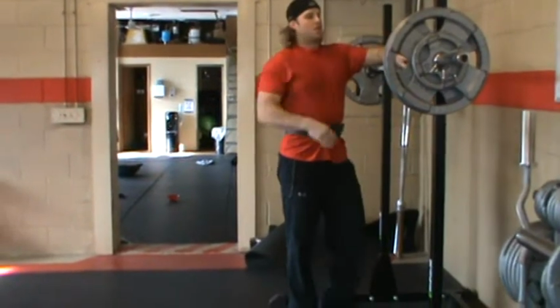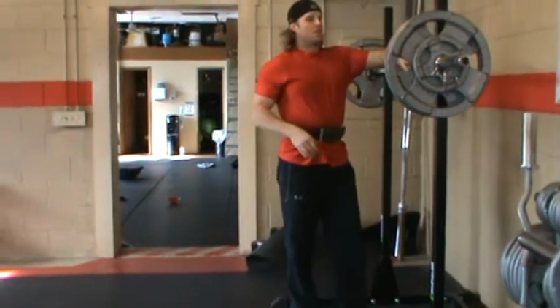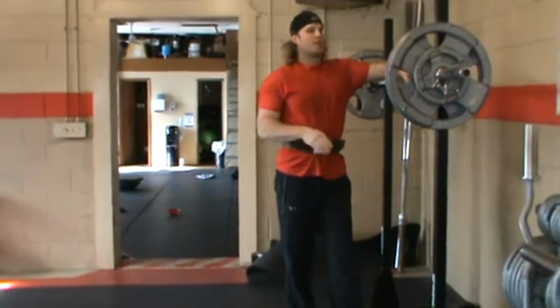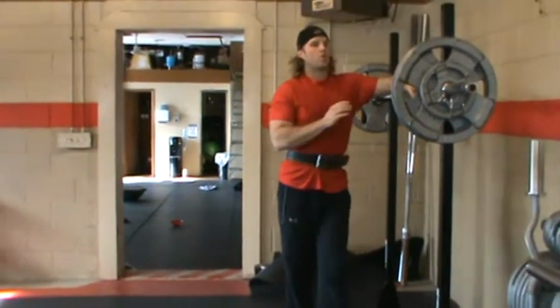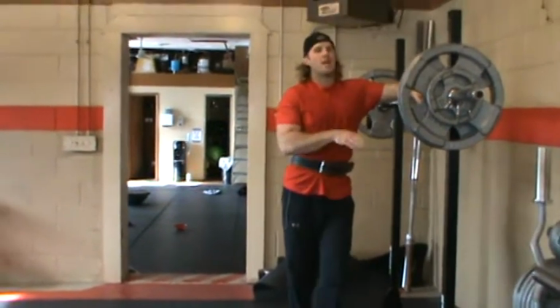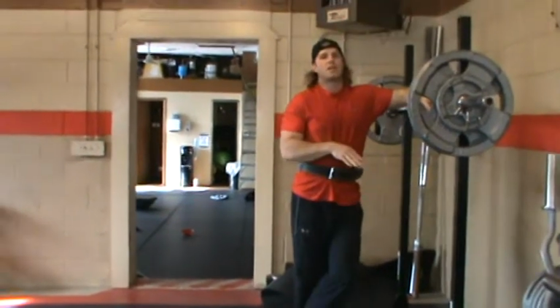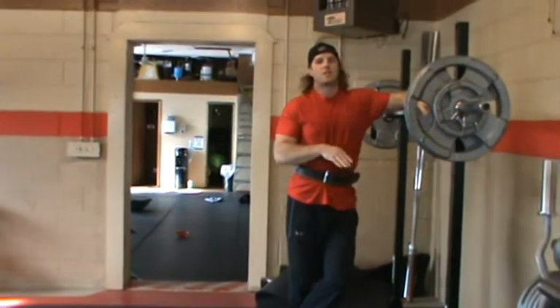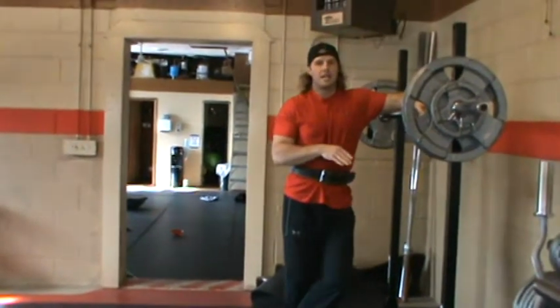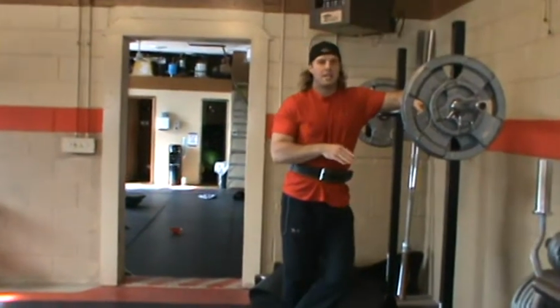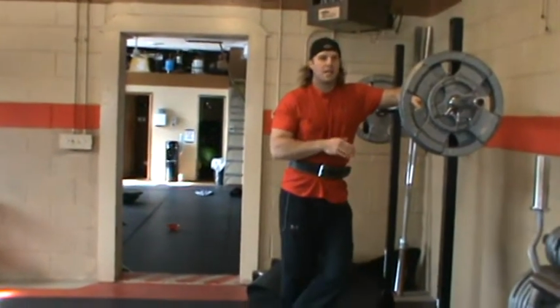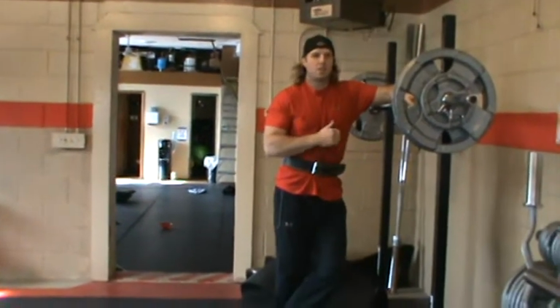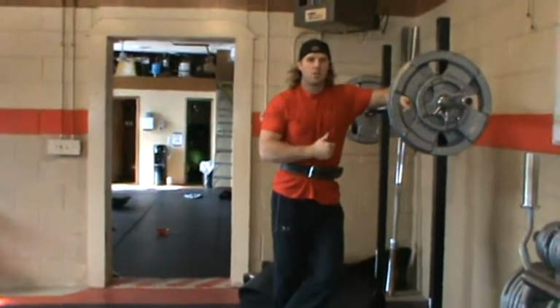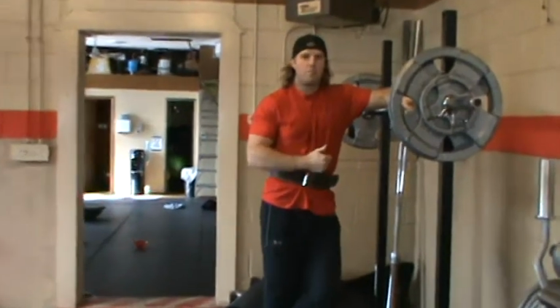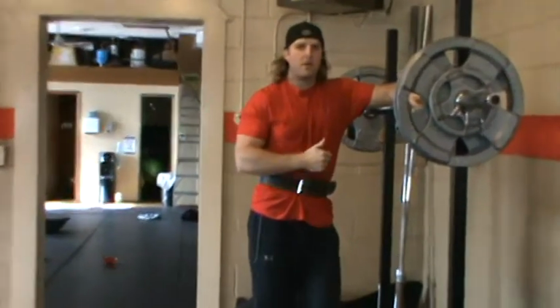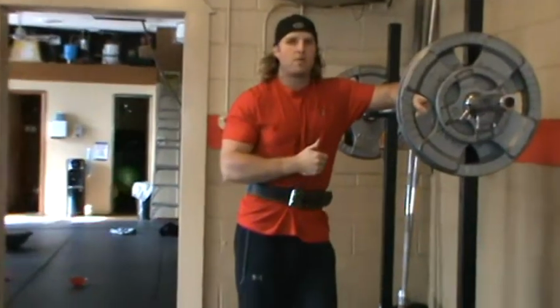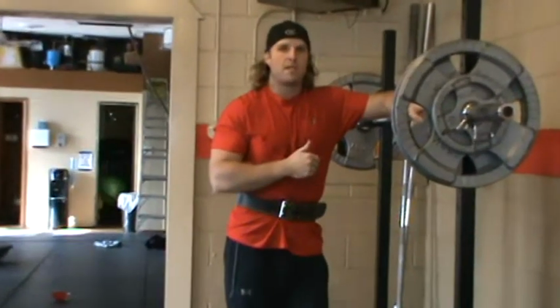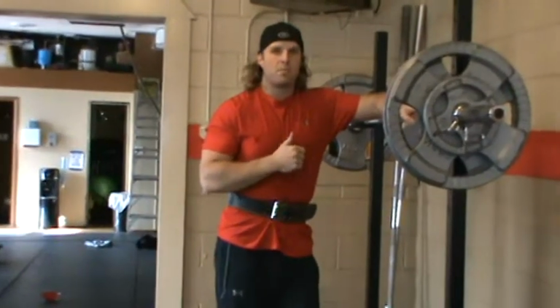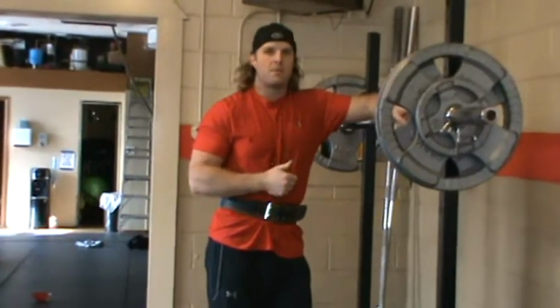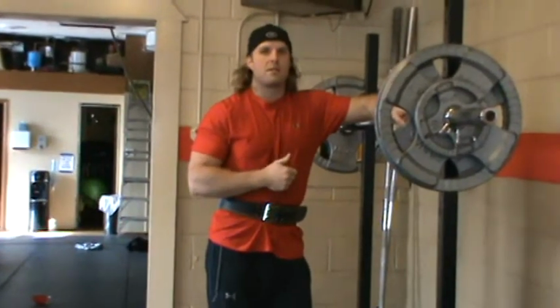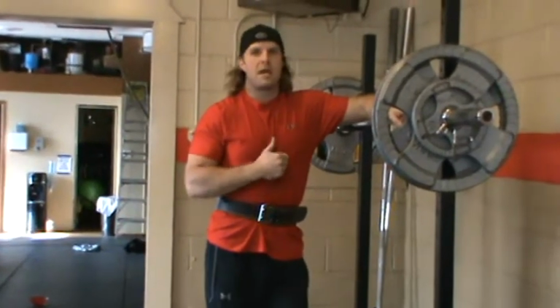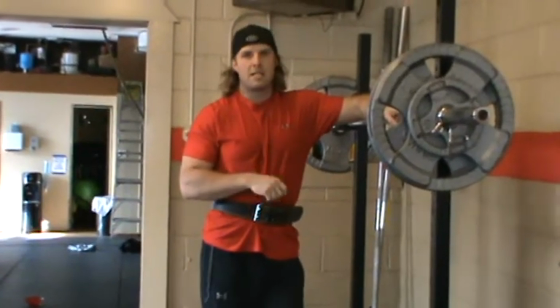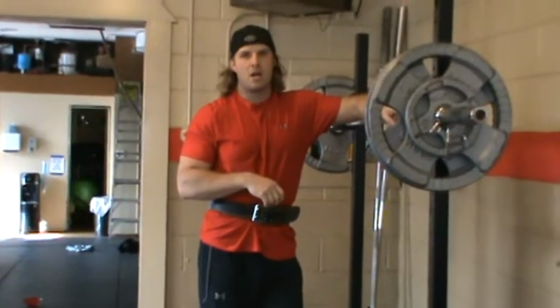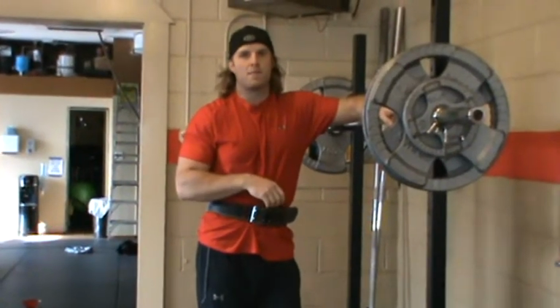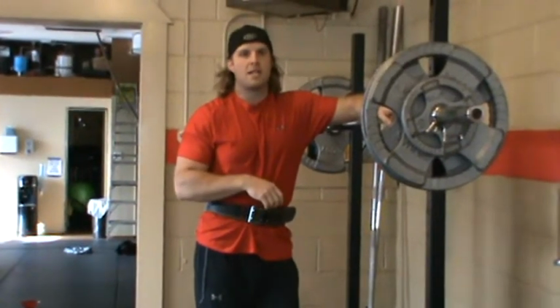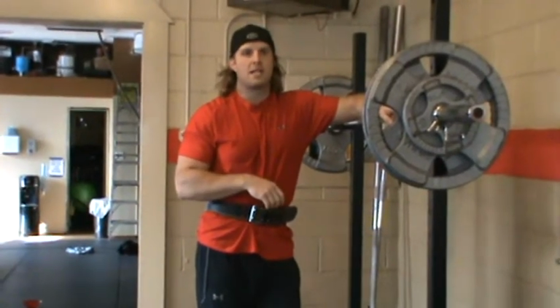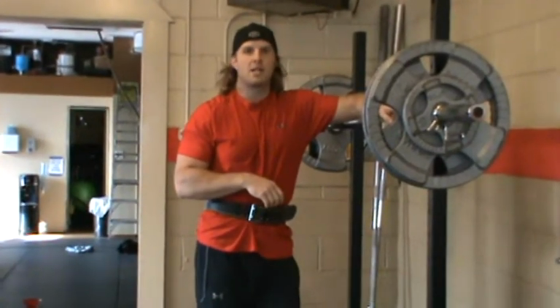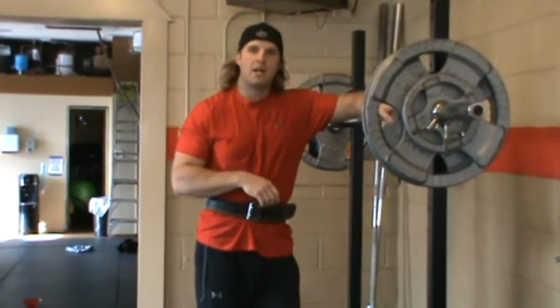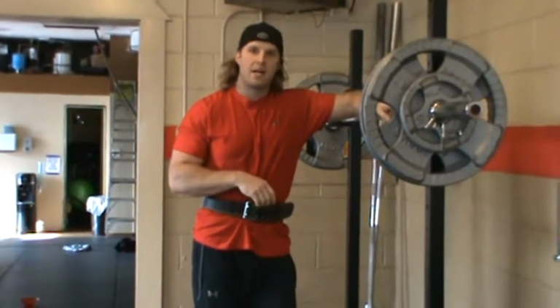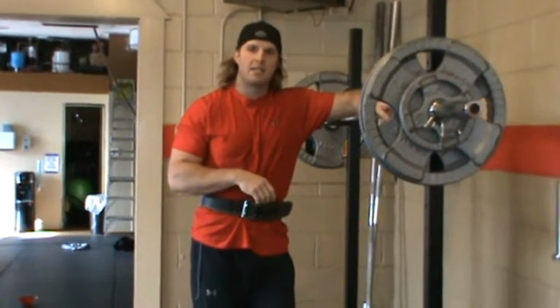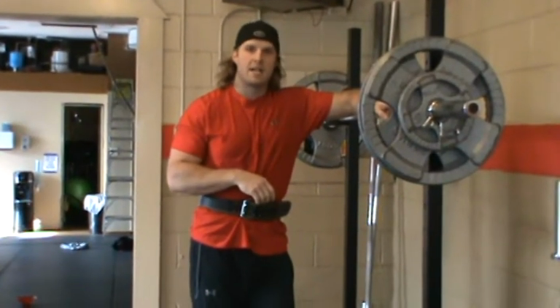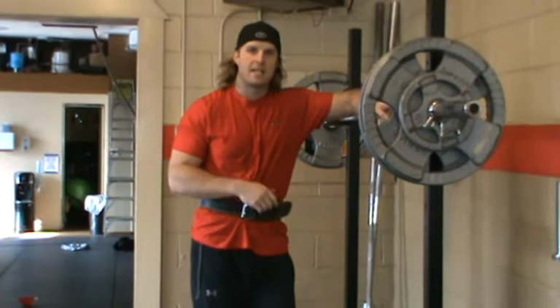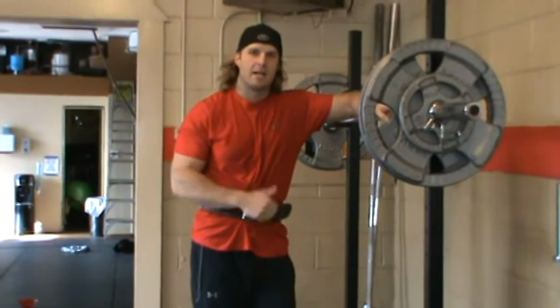This is a great exercise to add to your lower body routine to put on some mass in the off-season. I'll see you next time.